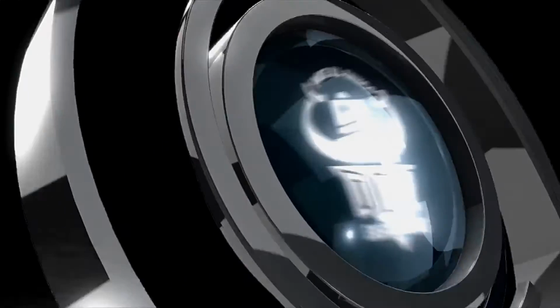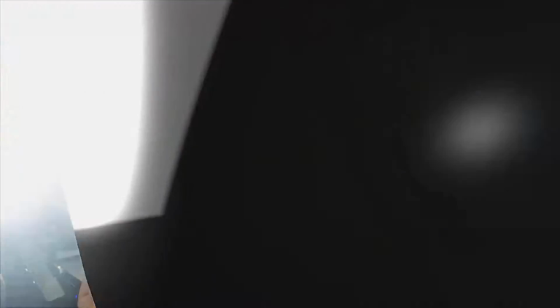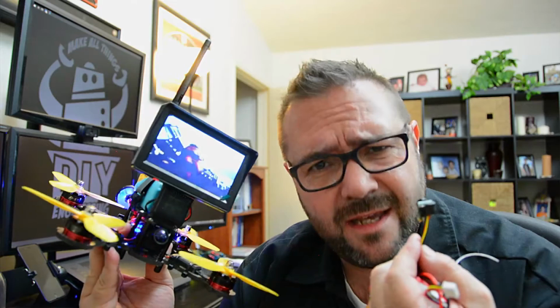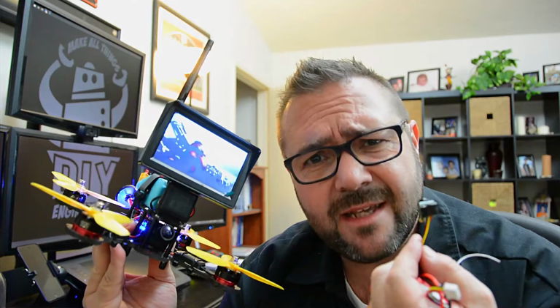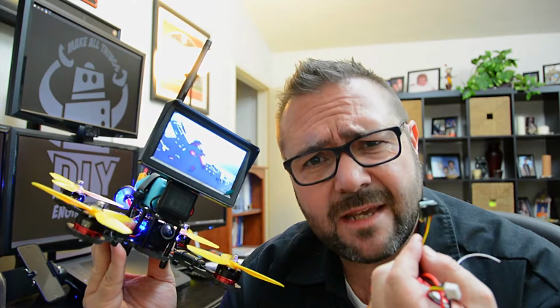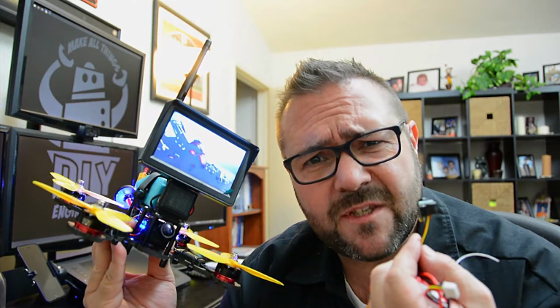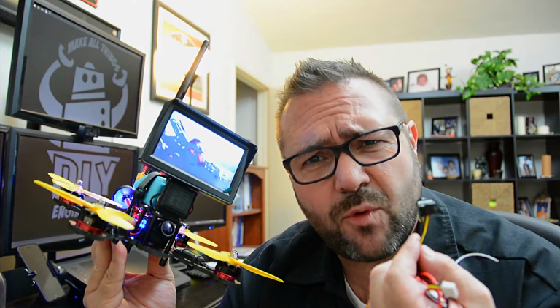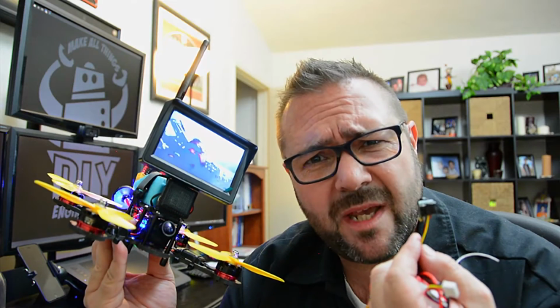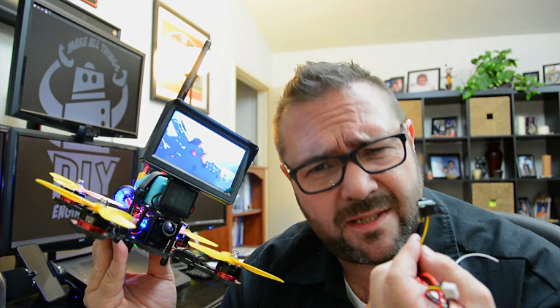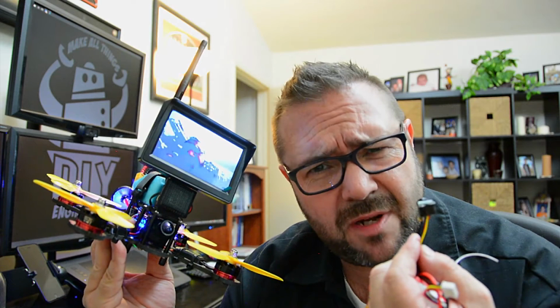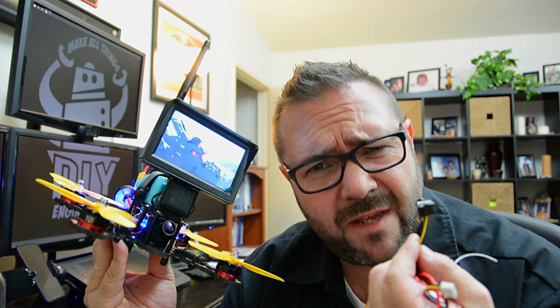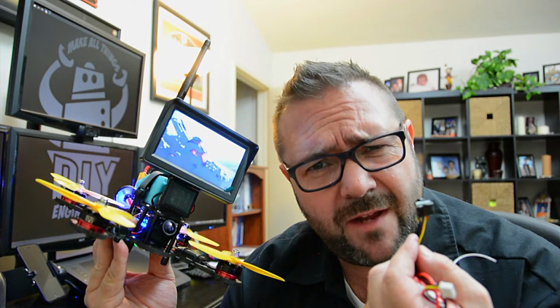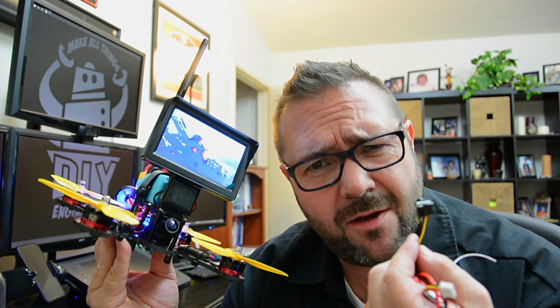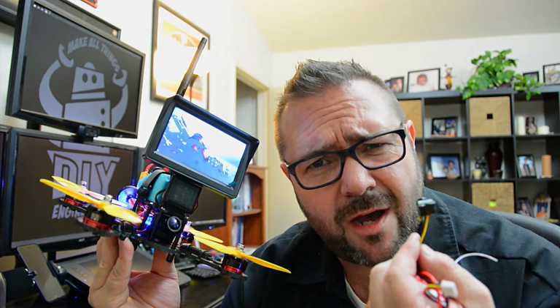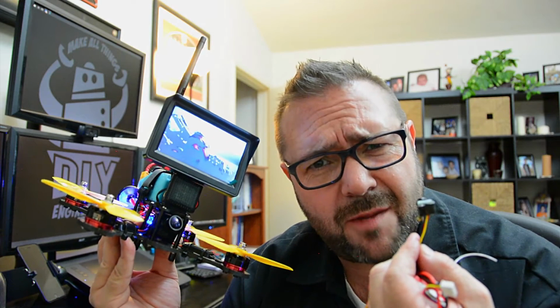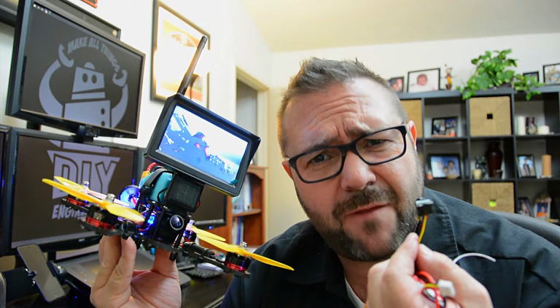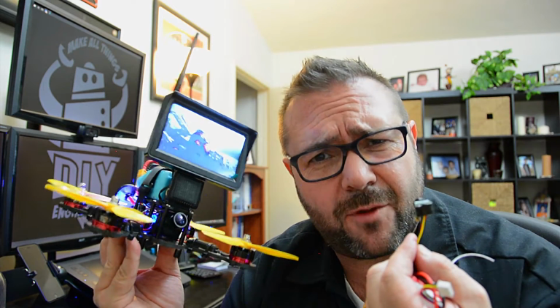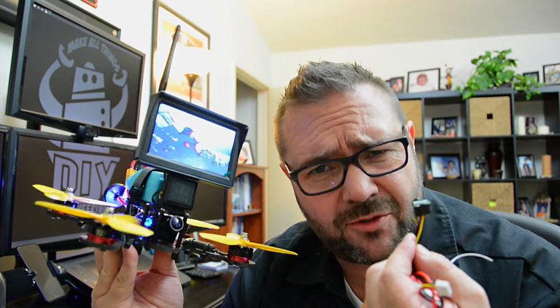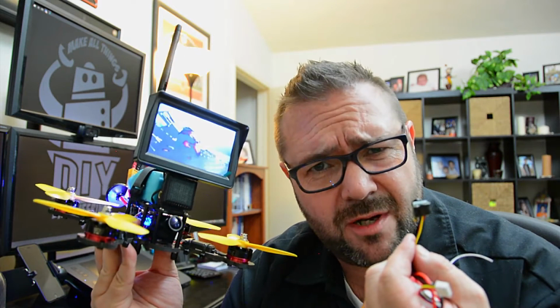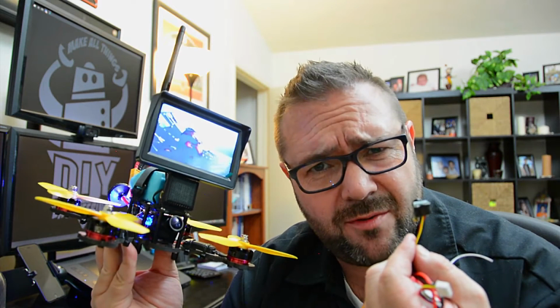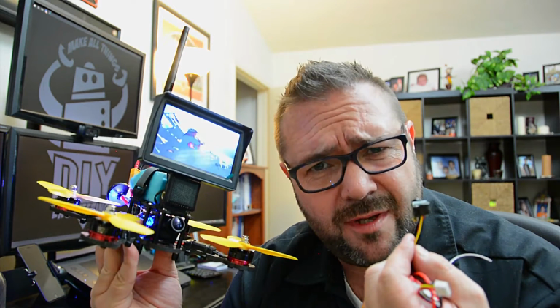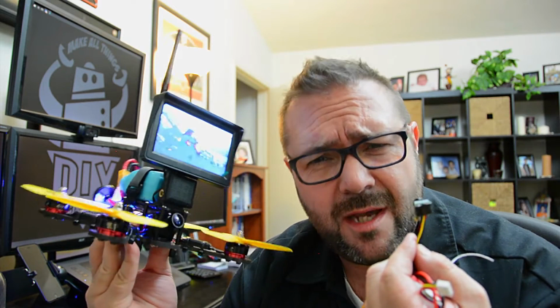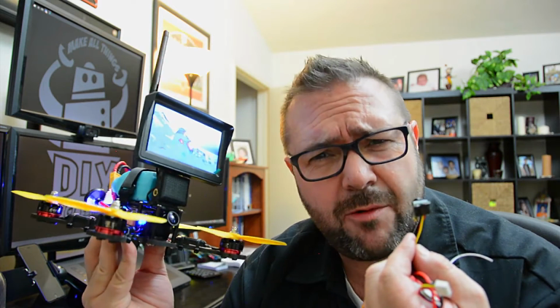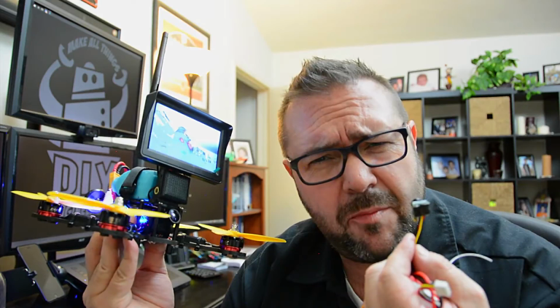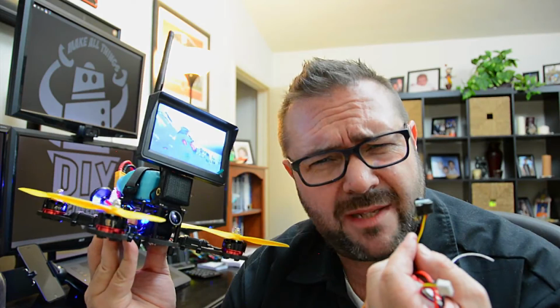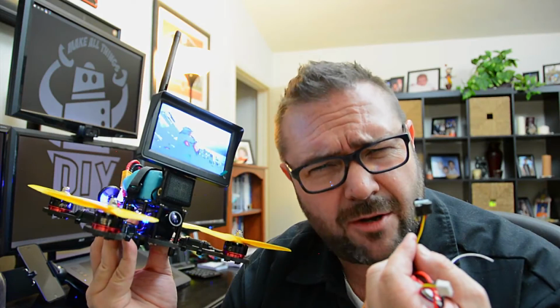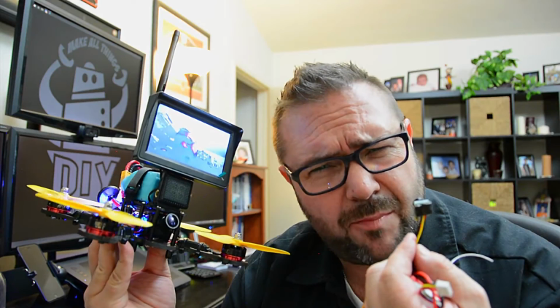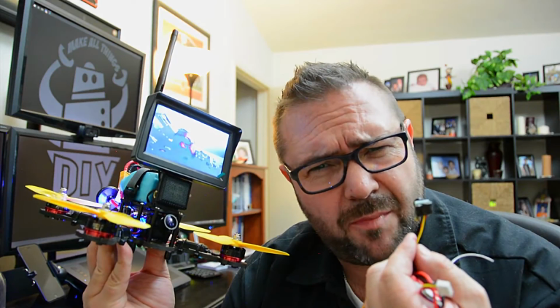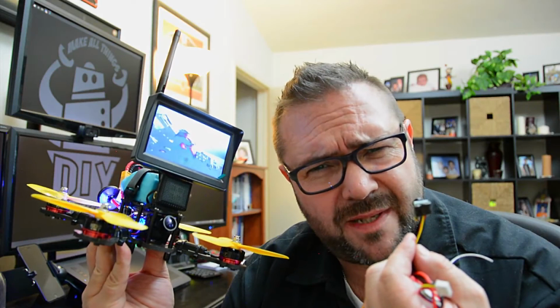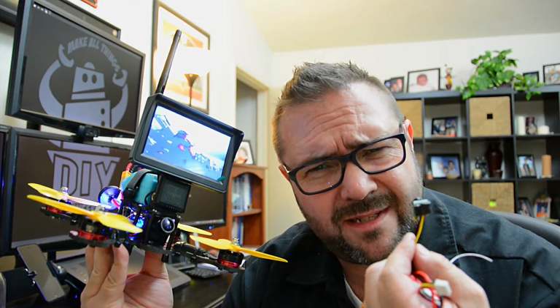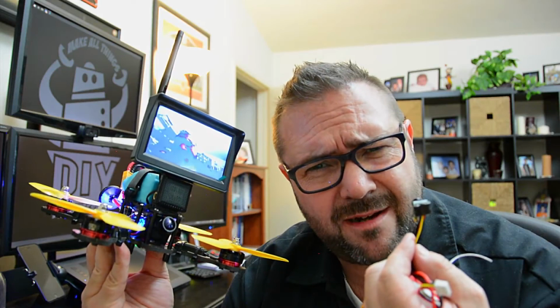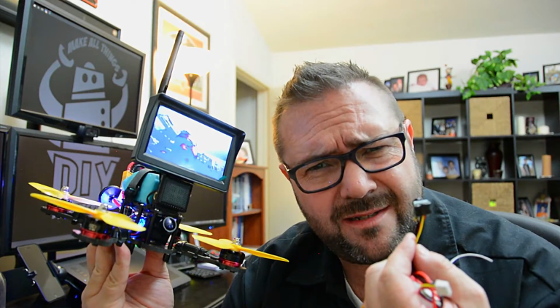In this episode we make a streaming video cockpit for the drone, and then we make circuit board business cards.